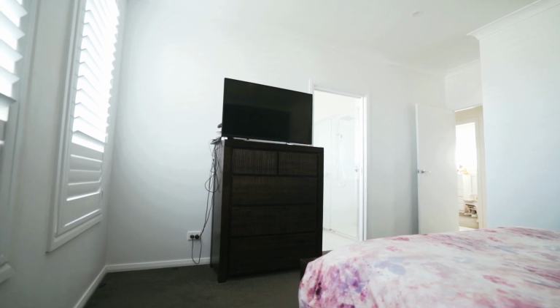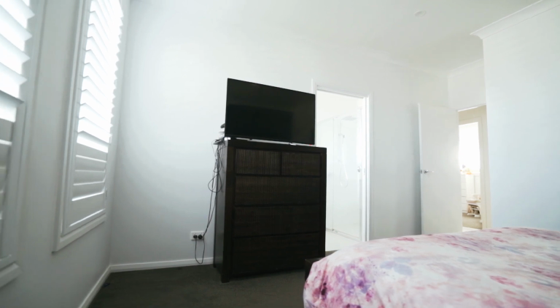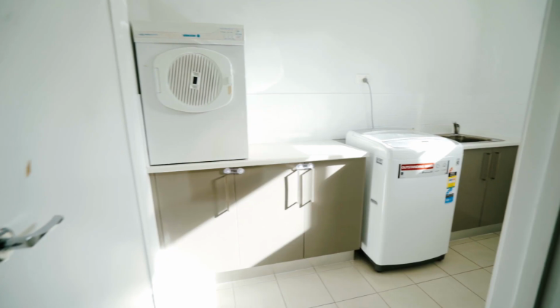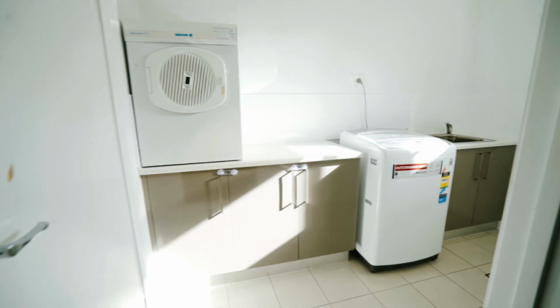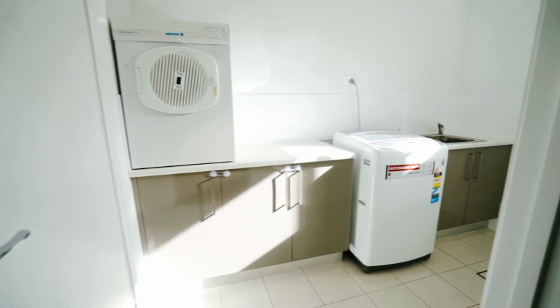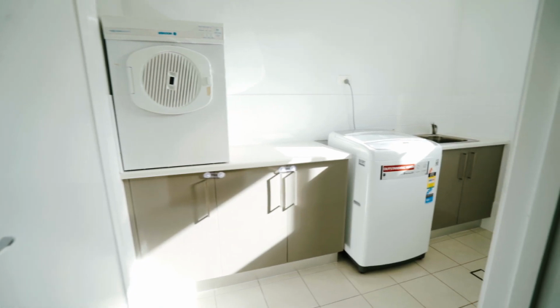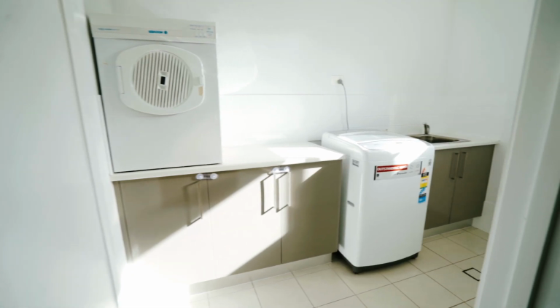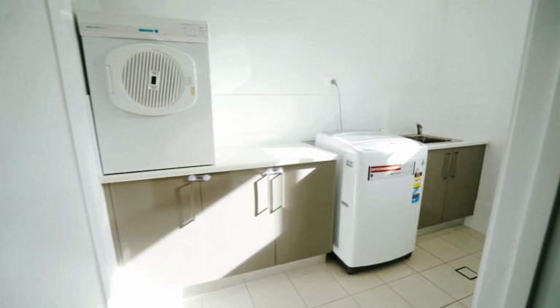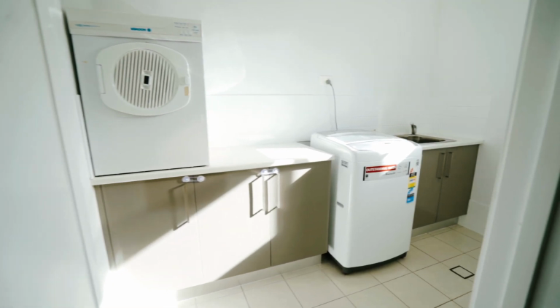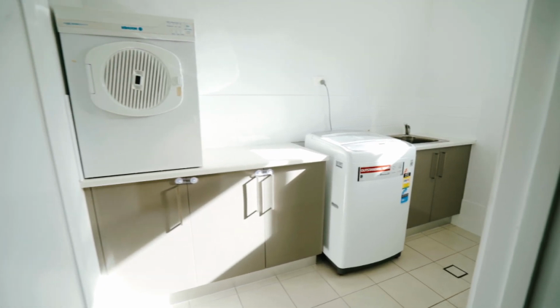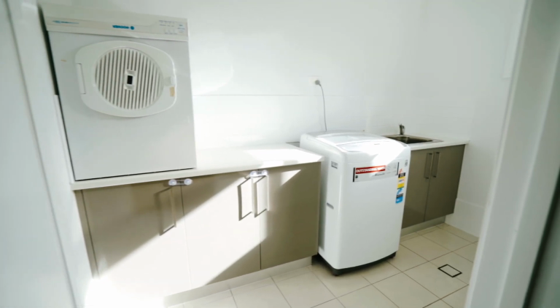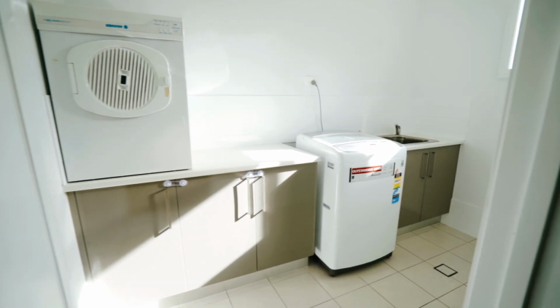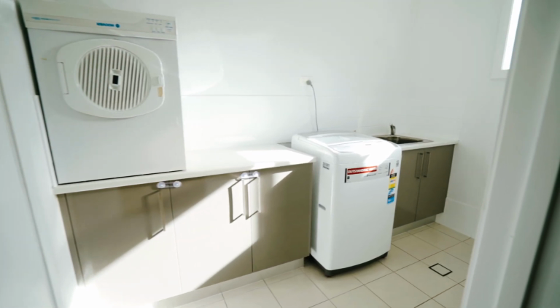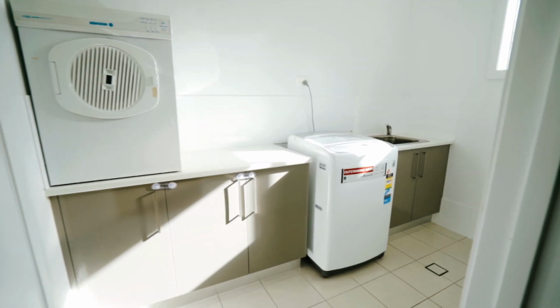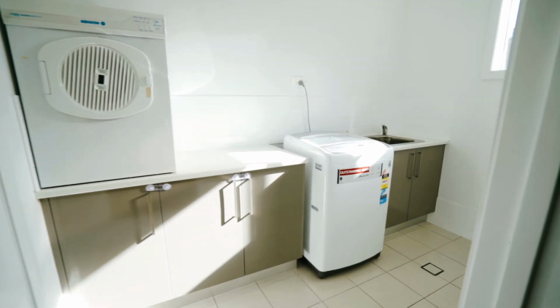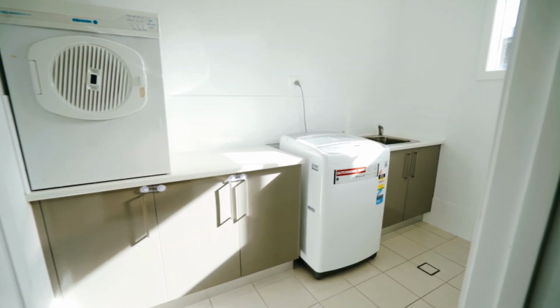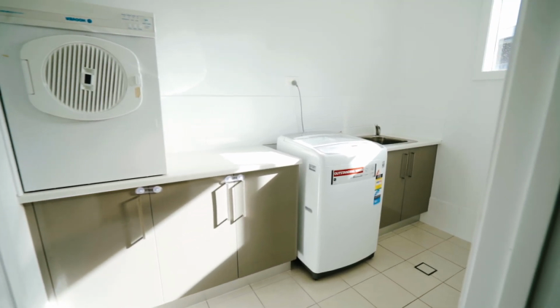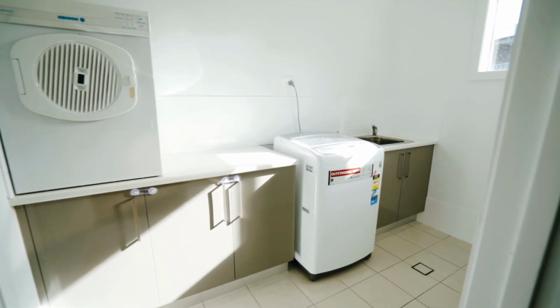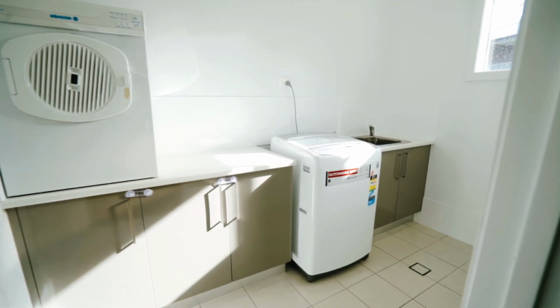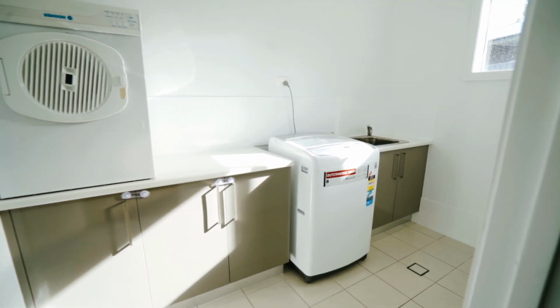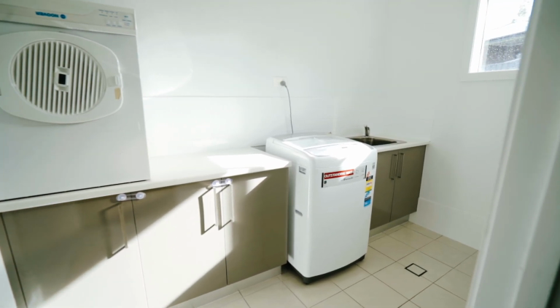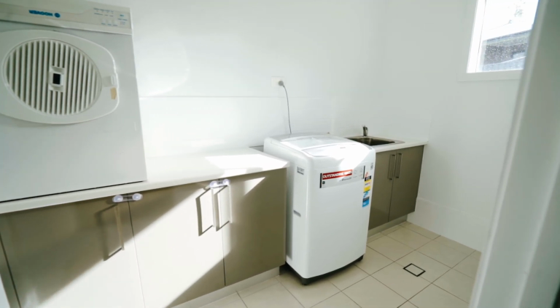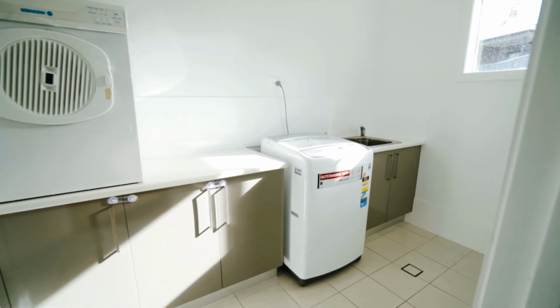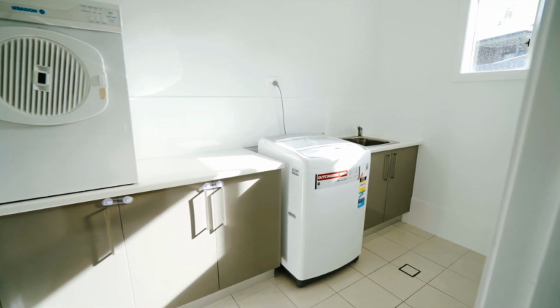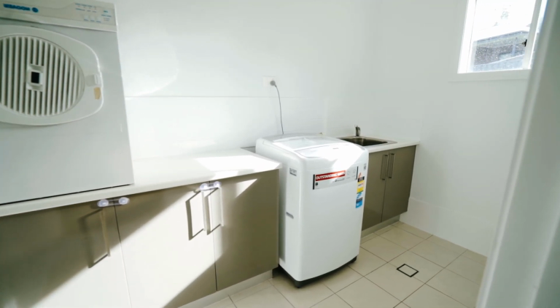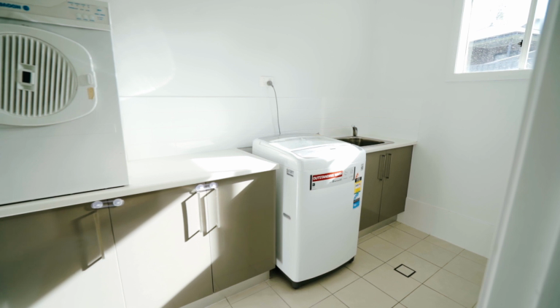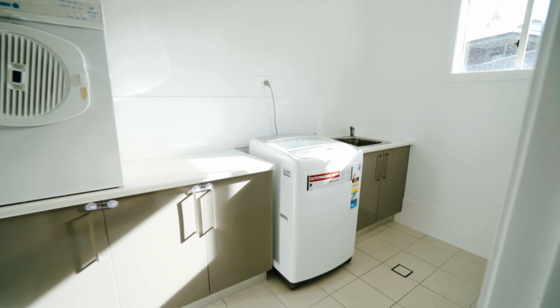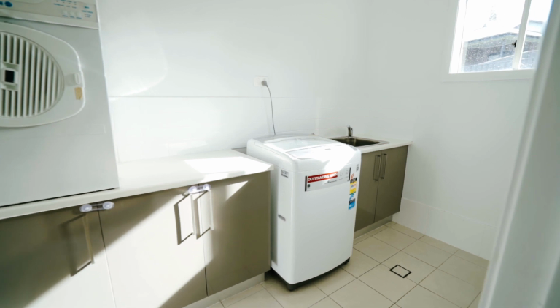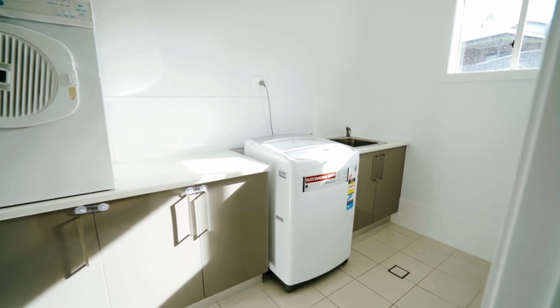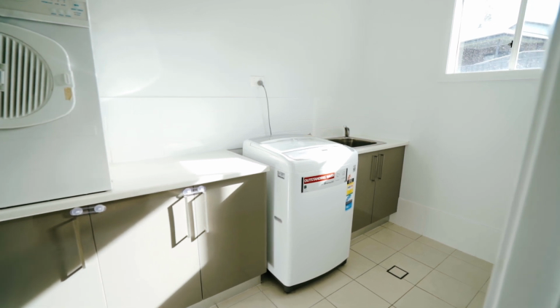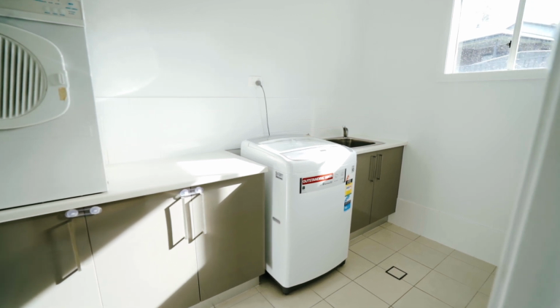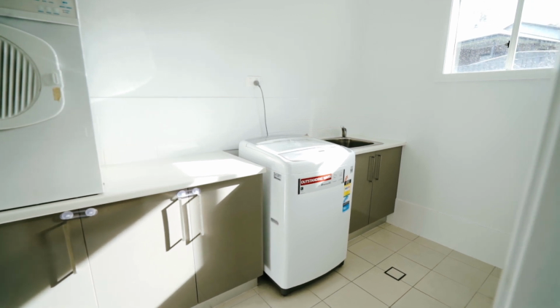The home also includes a large laundry that features a workbench space and storage area.